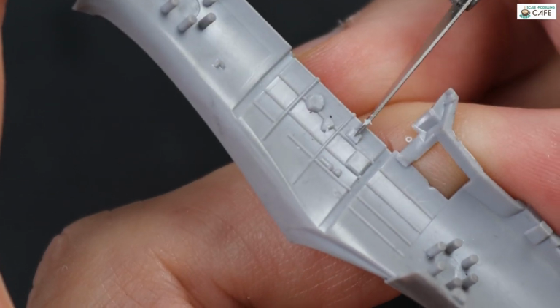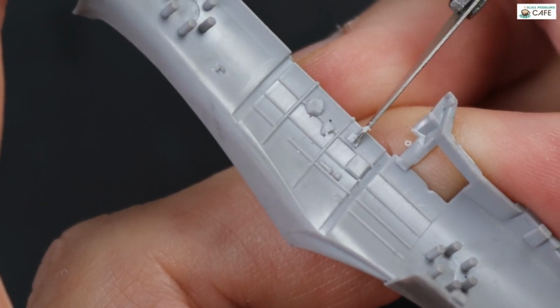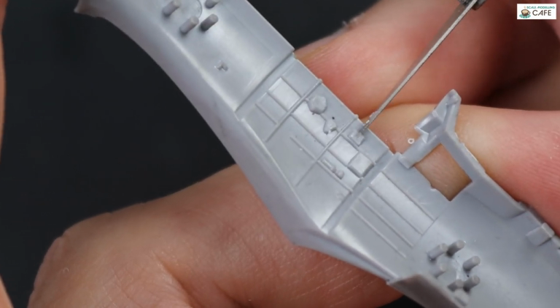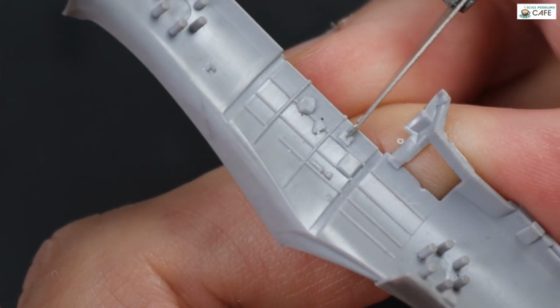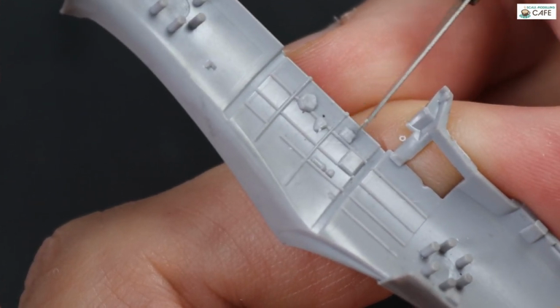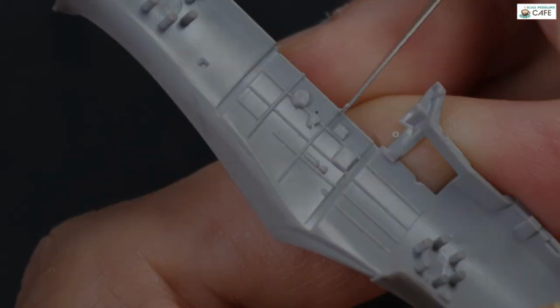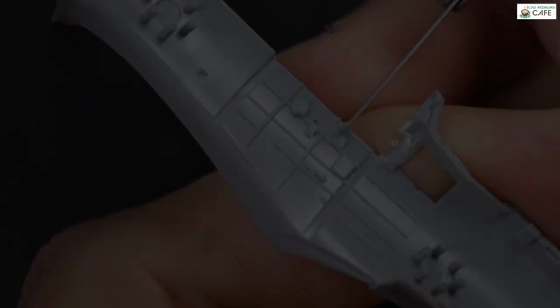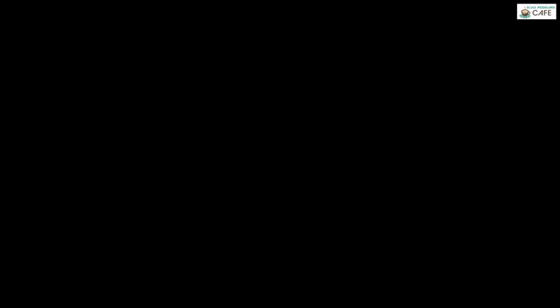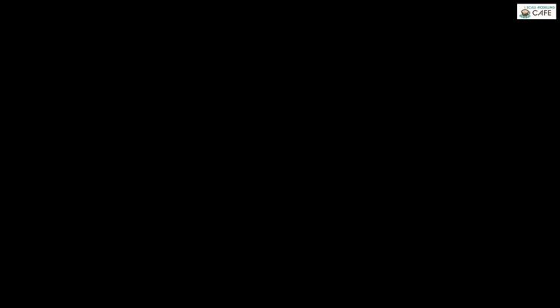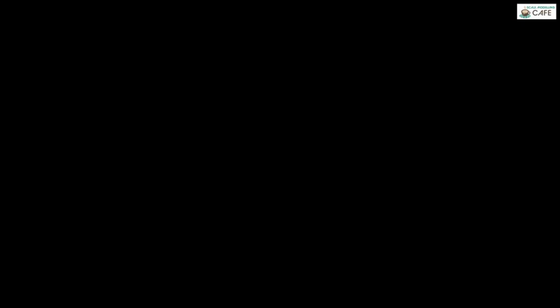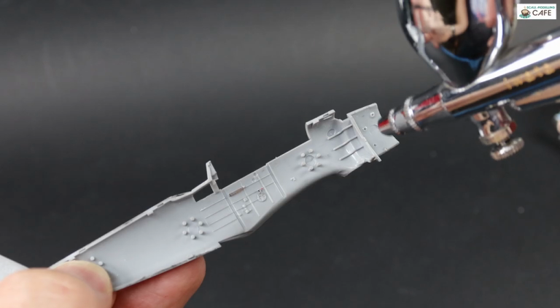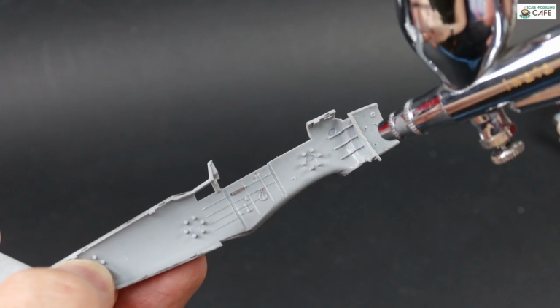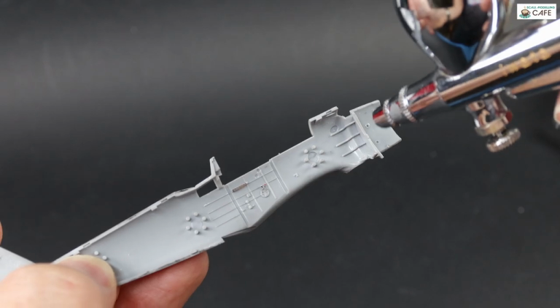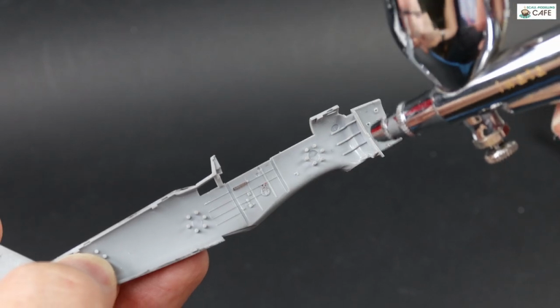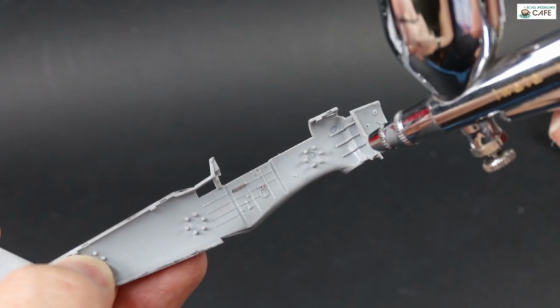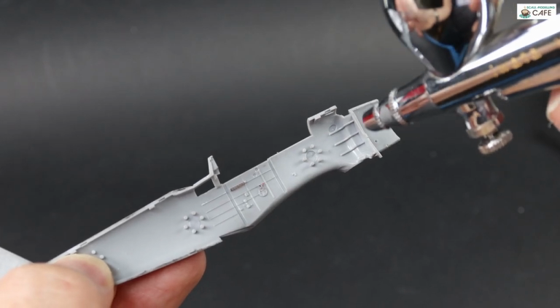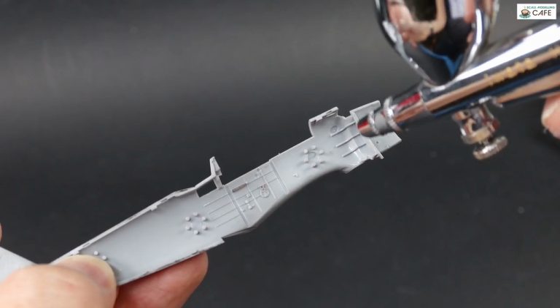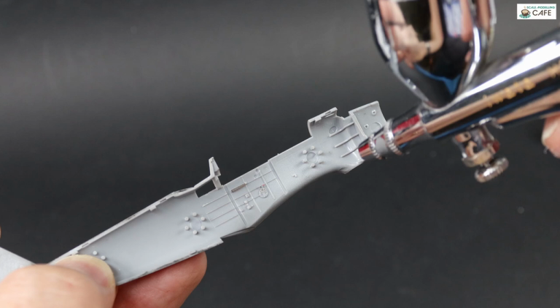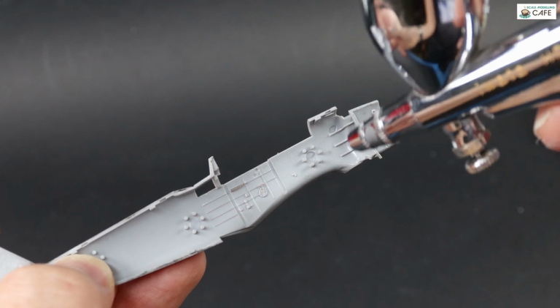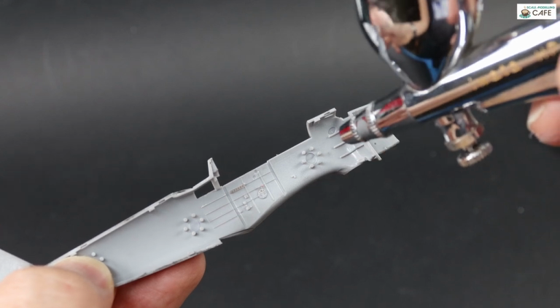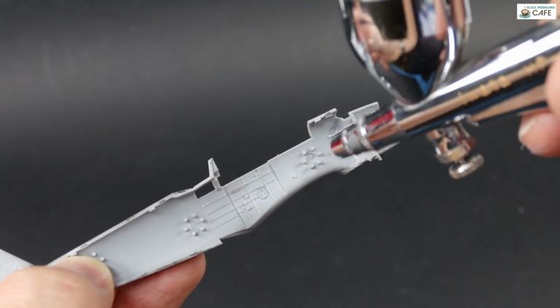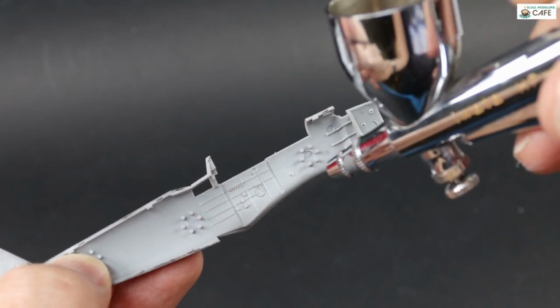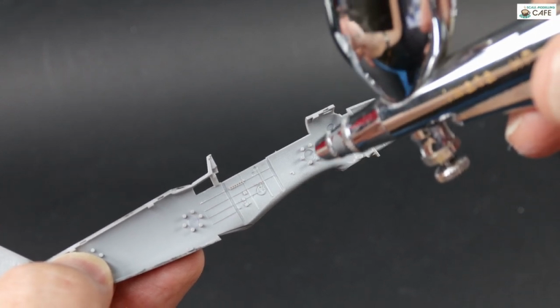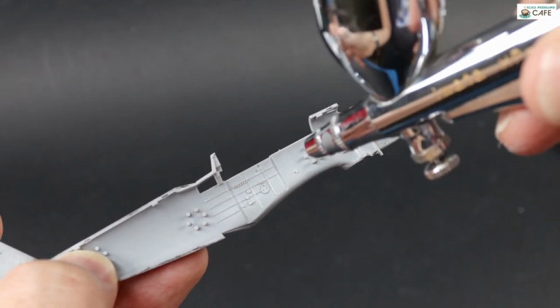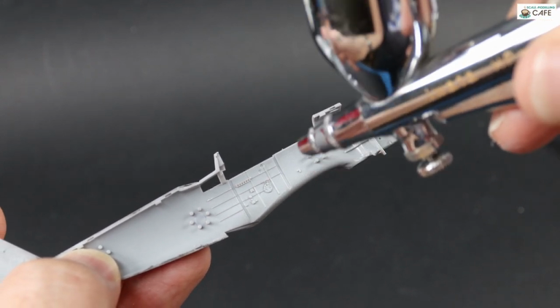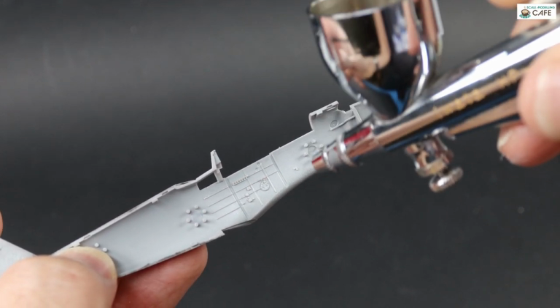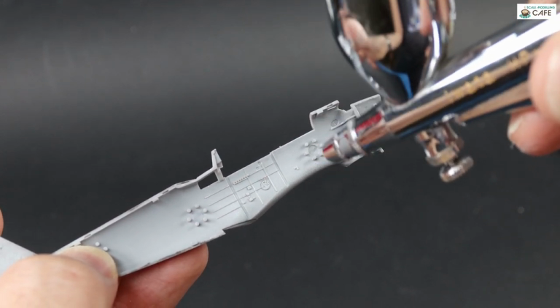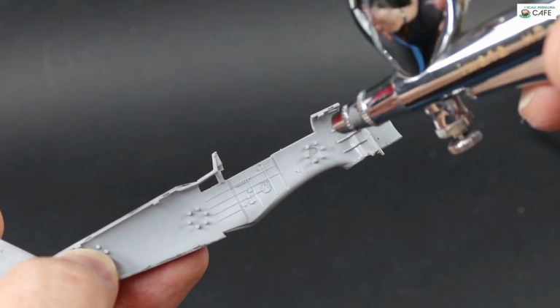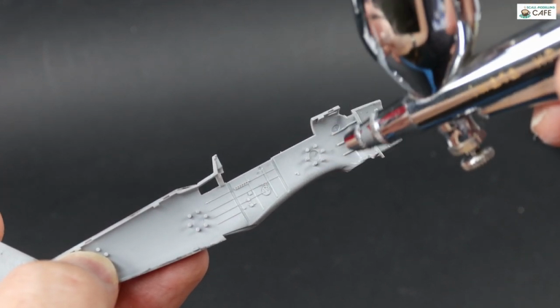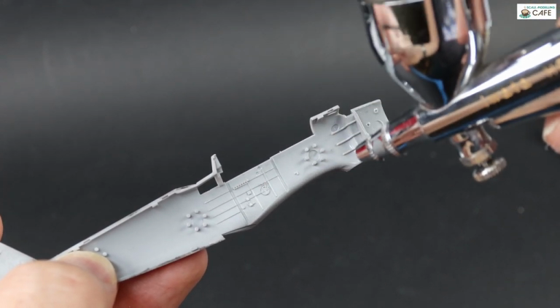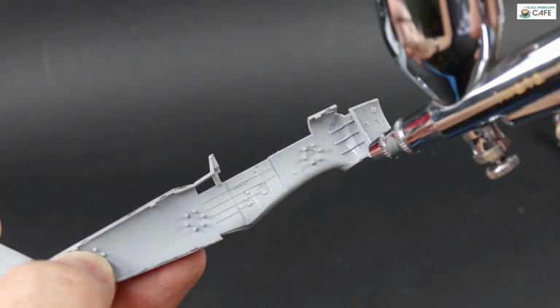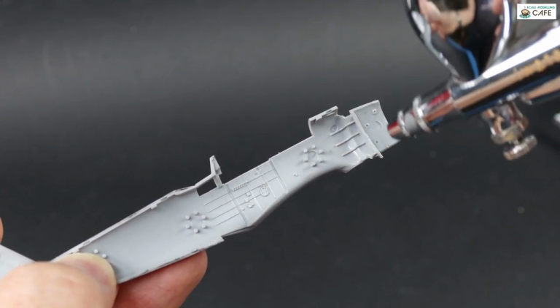There's the scrapage — just removing that moulded detail, ready for the primer.